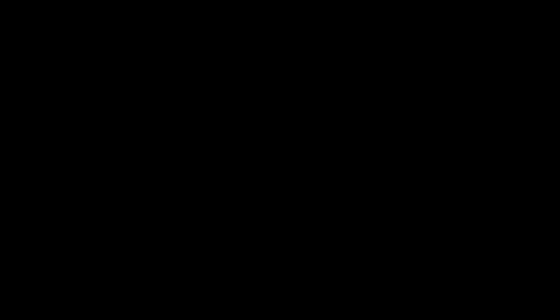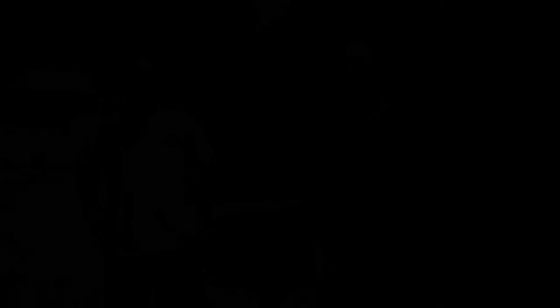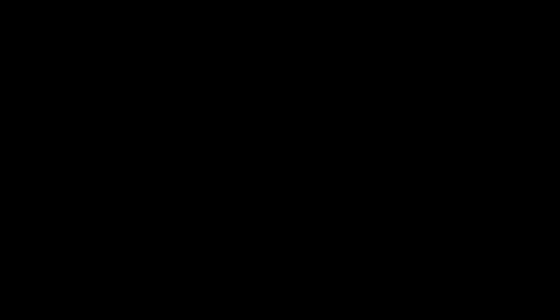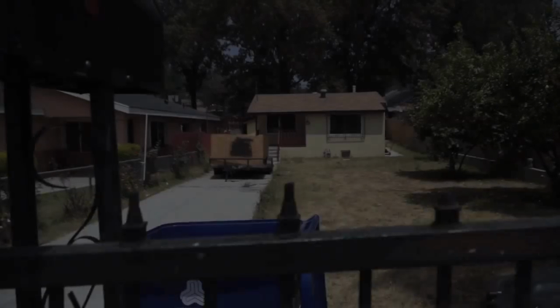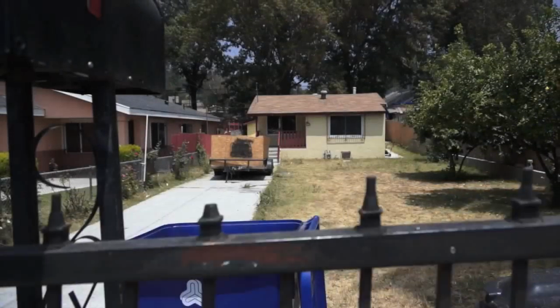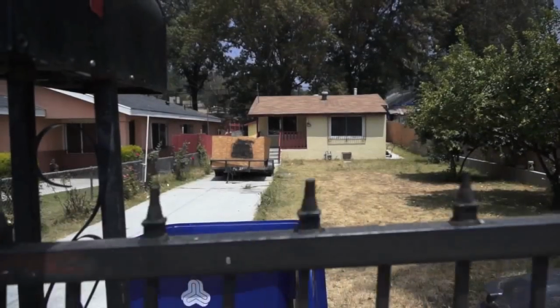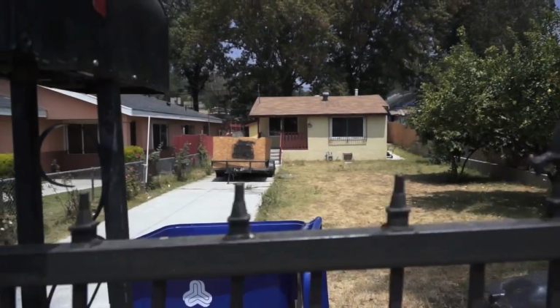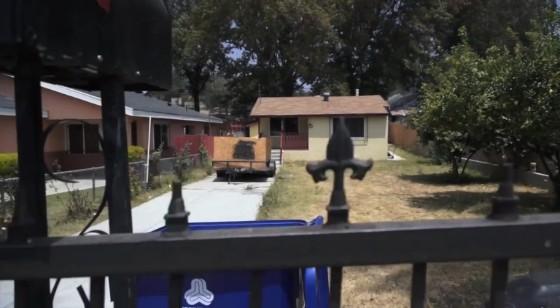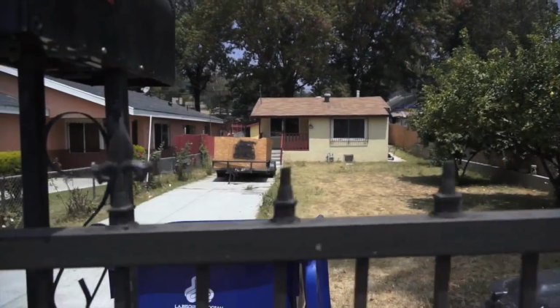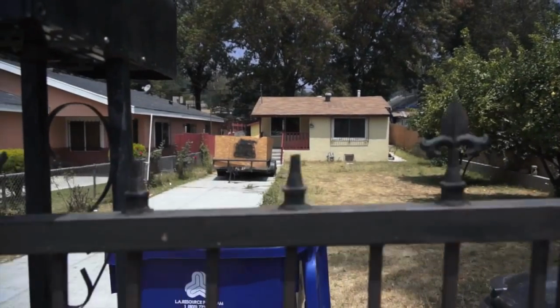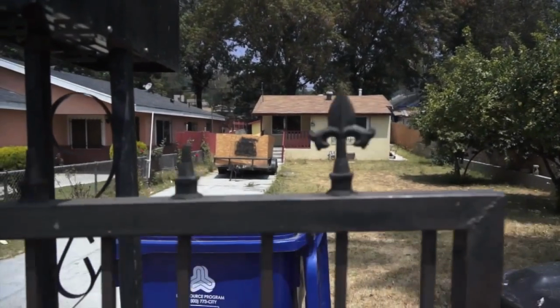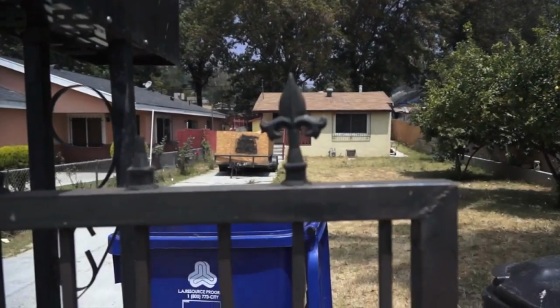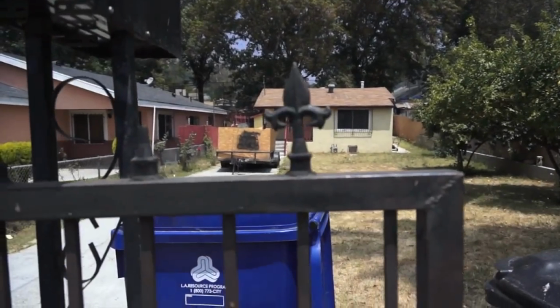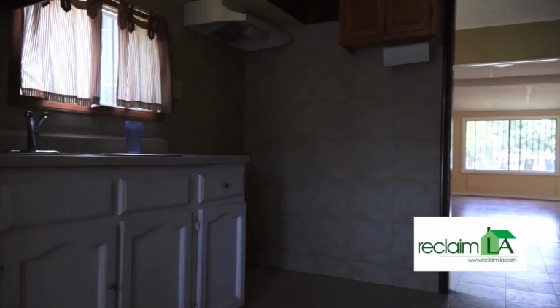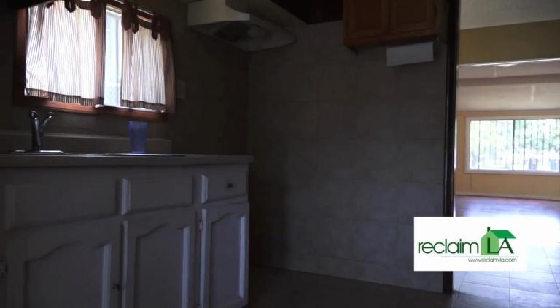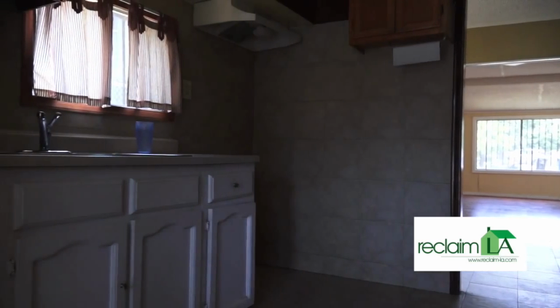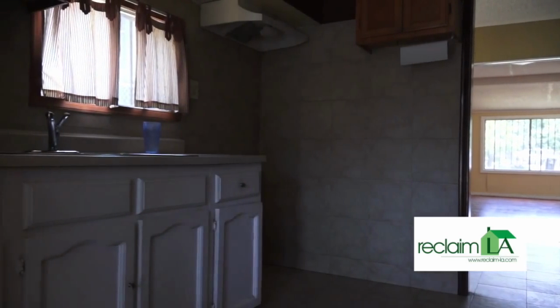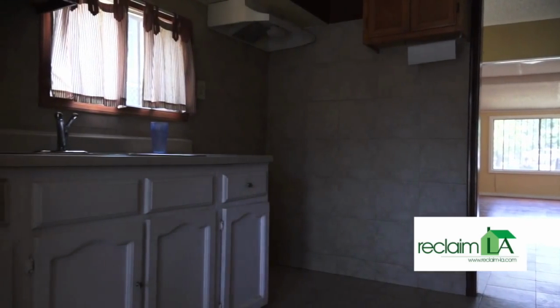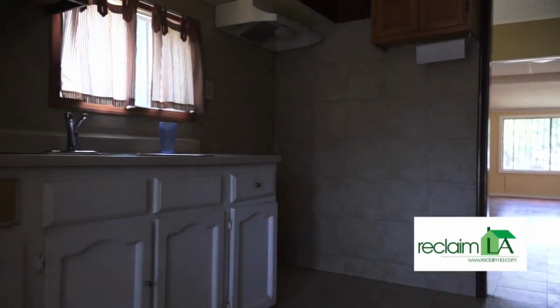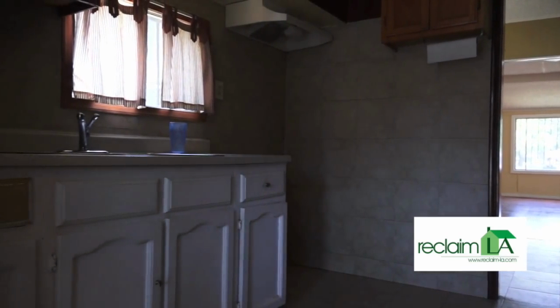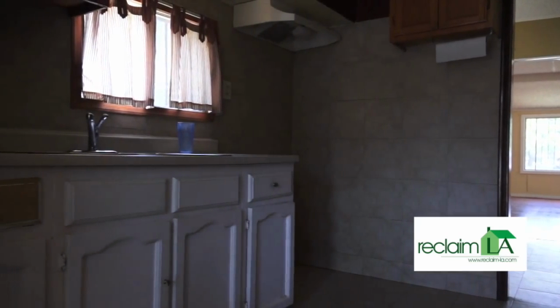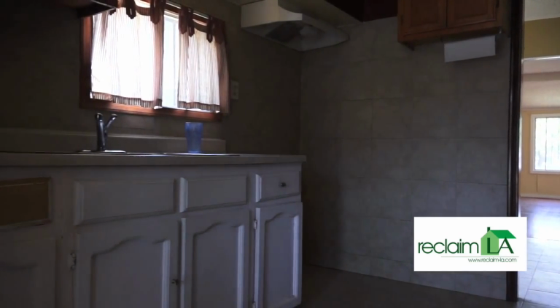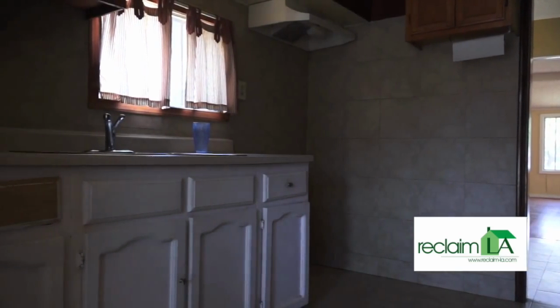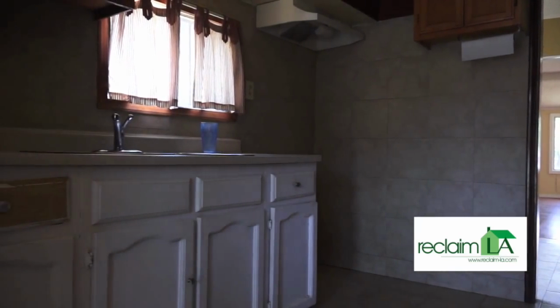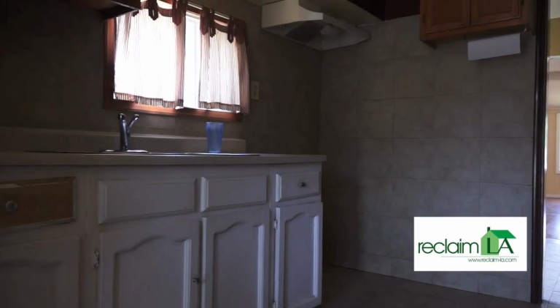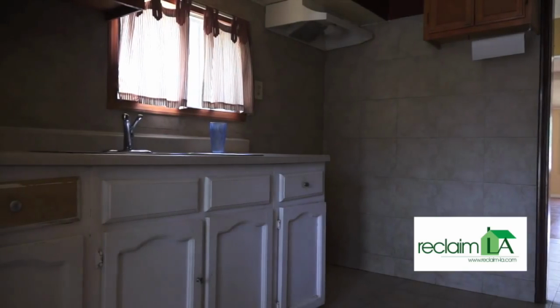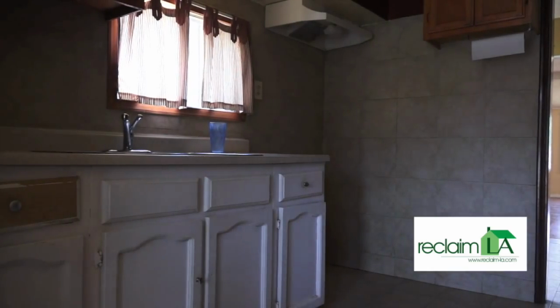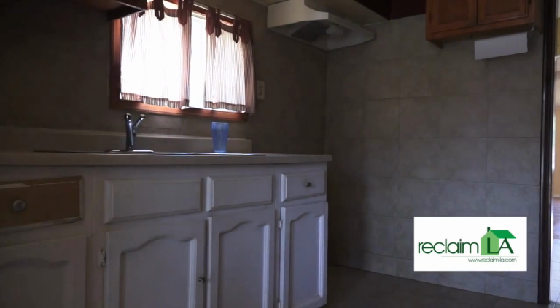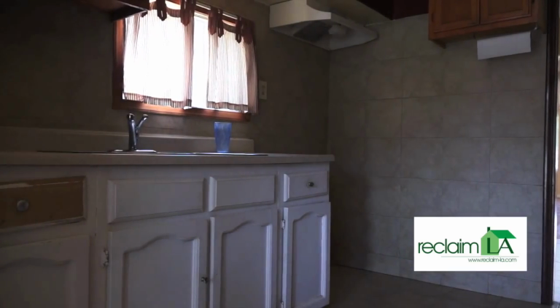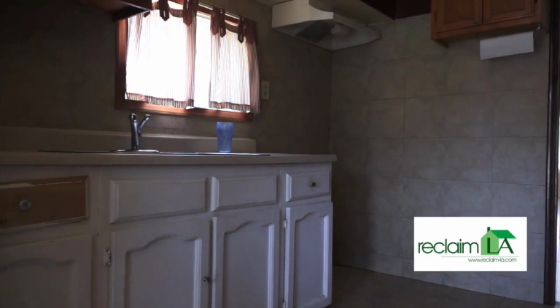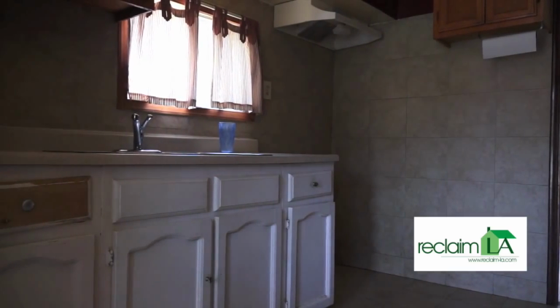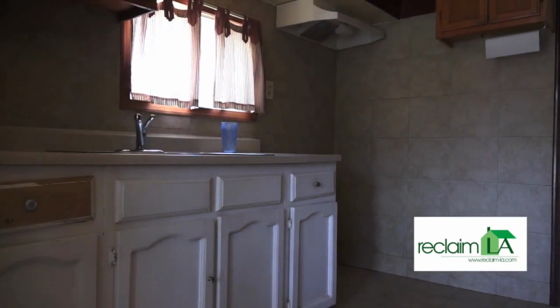Hi guys, here we are at 4915 Eldred Street, Highland Park, California — first day of construction.